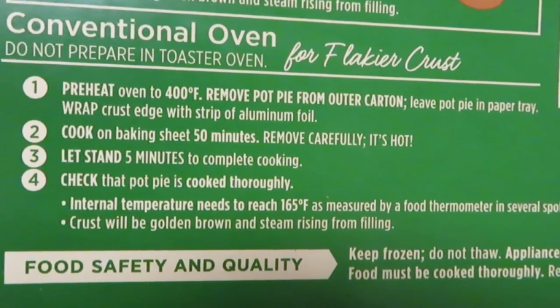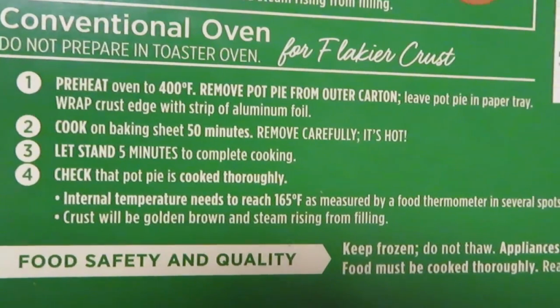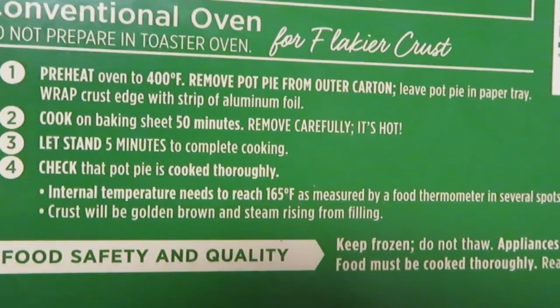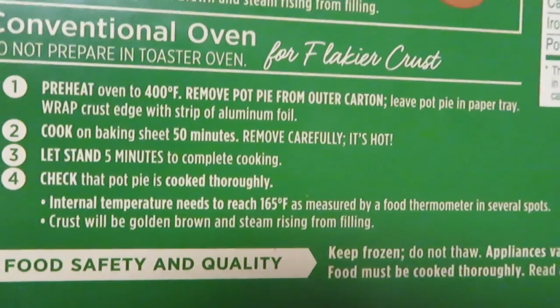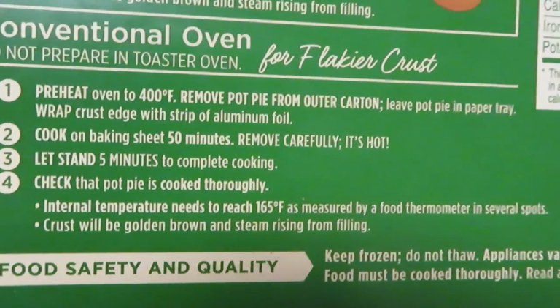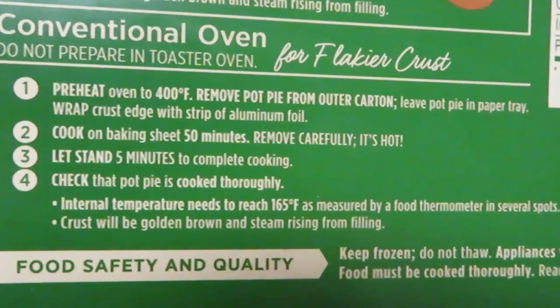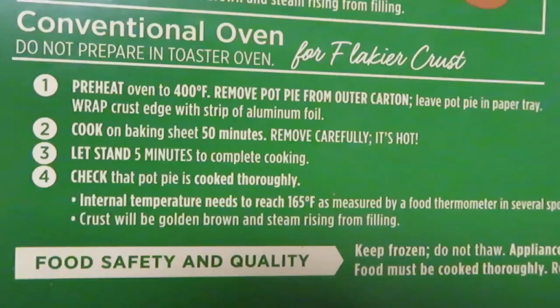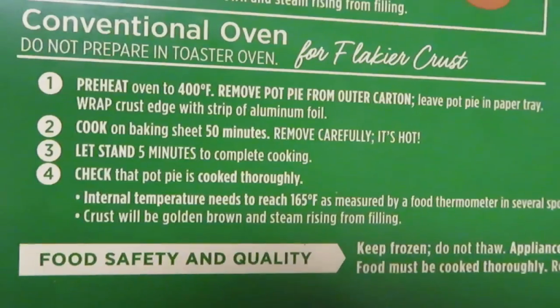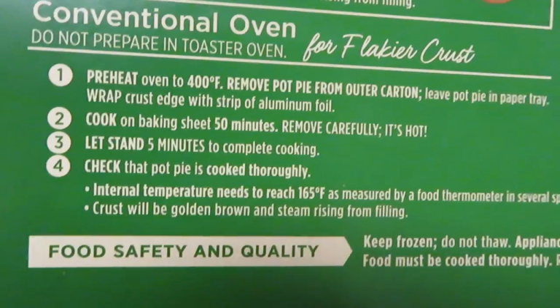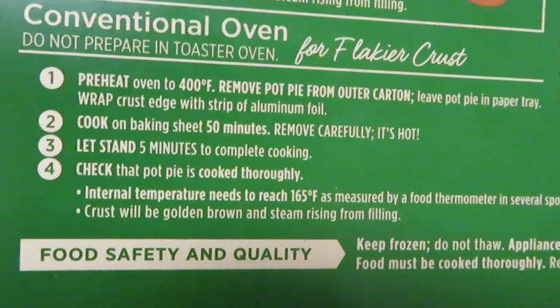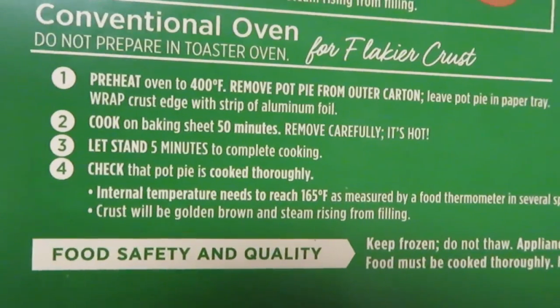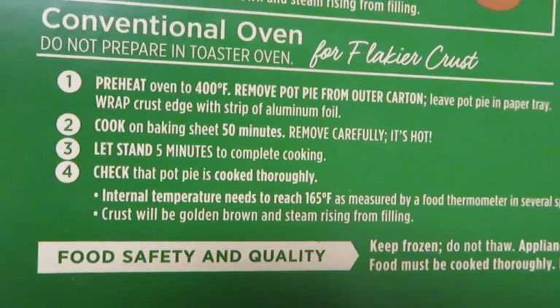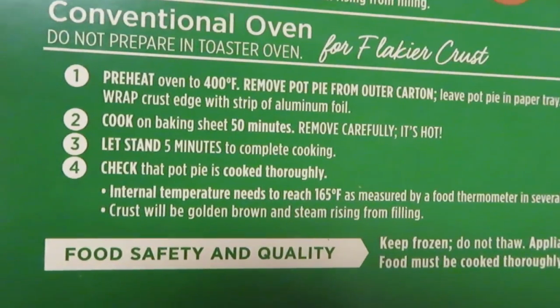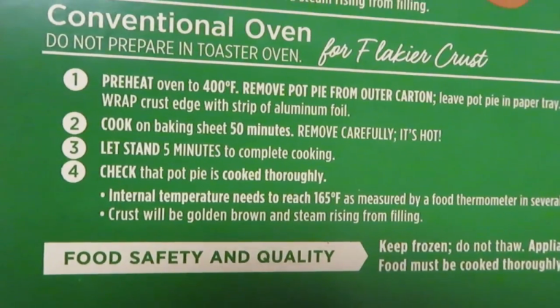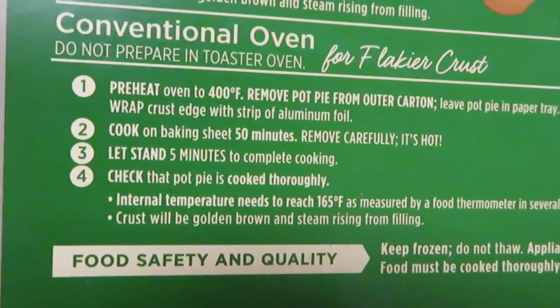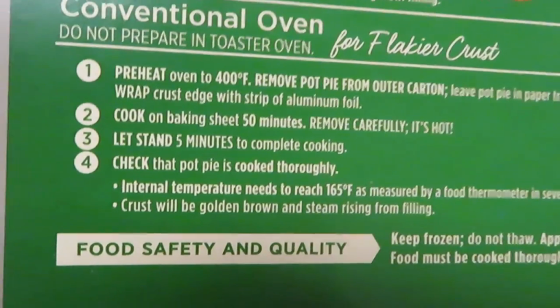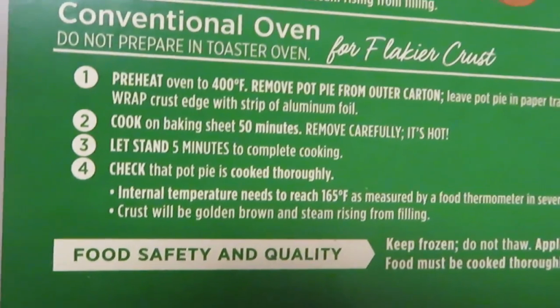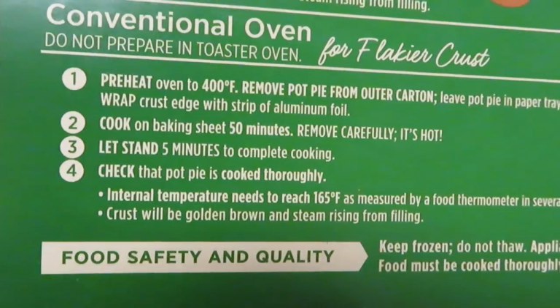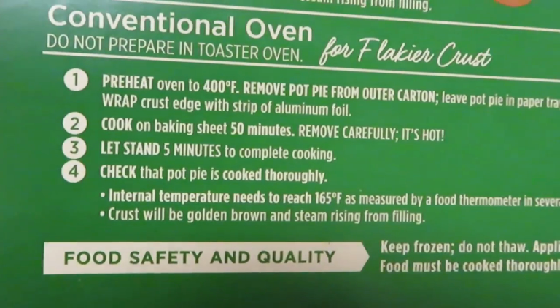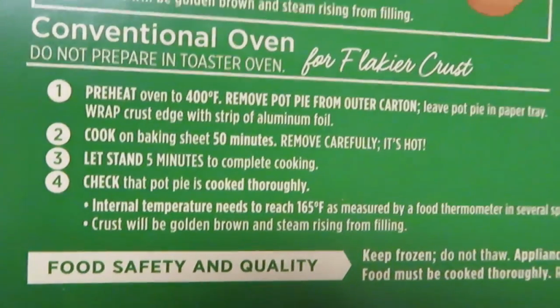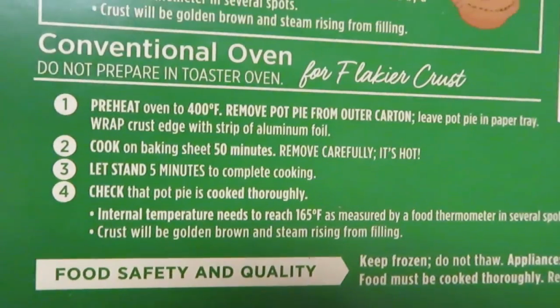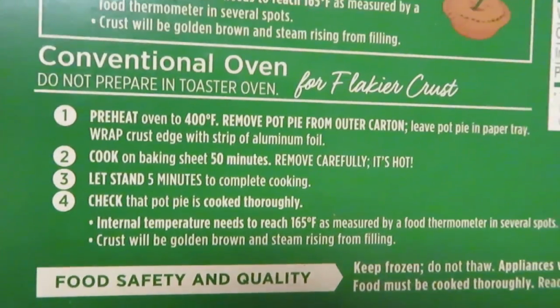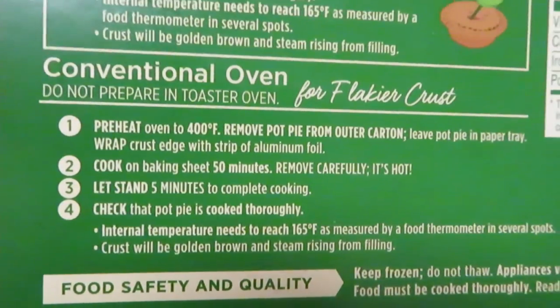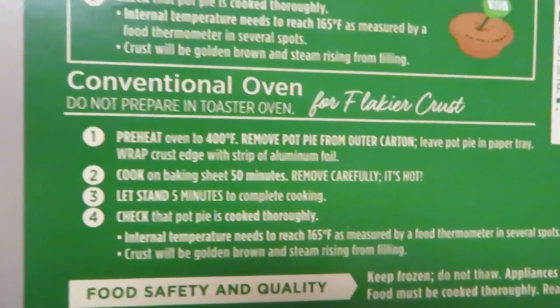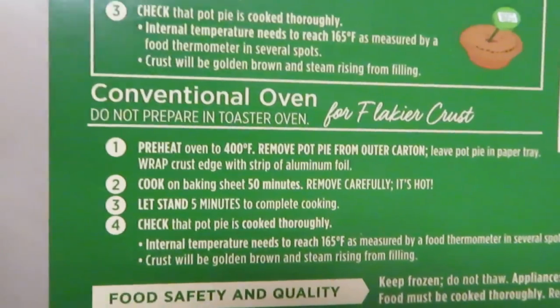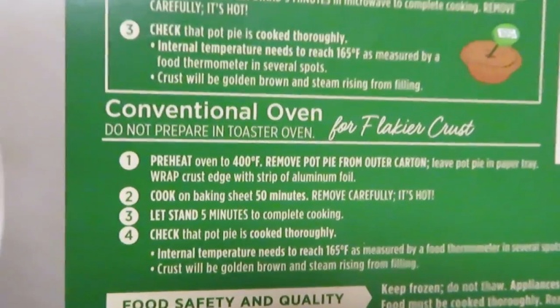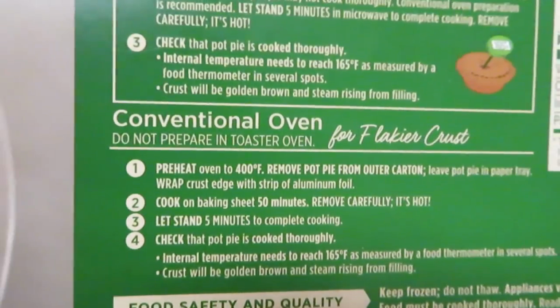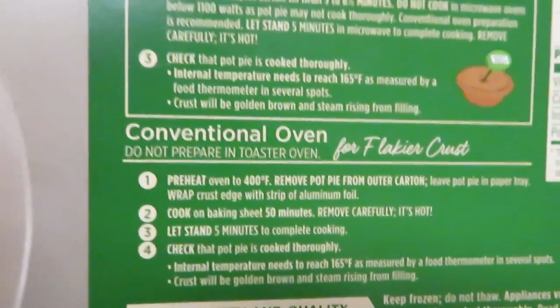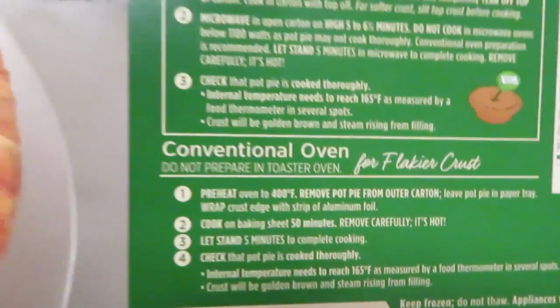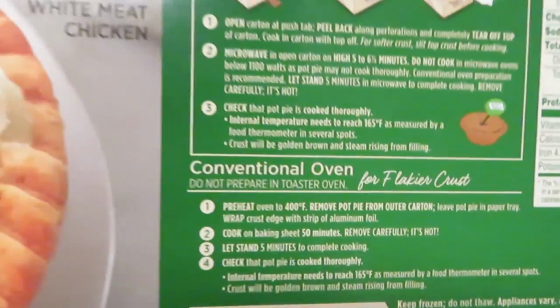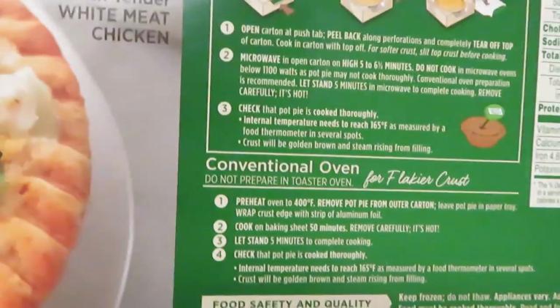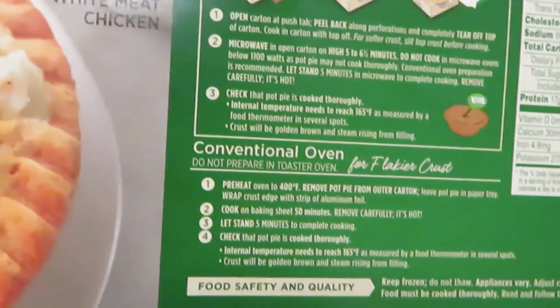Cook for 50 minutes, remove carefully — hot — let stand for five minutes. Yep, I've had these before, we've had these before, so let's go ahead and get to cooking.